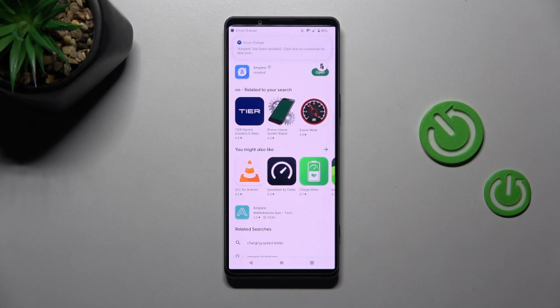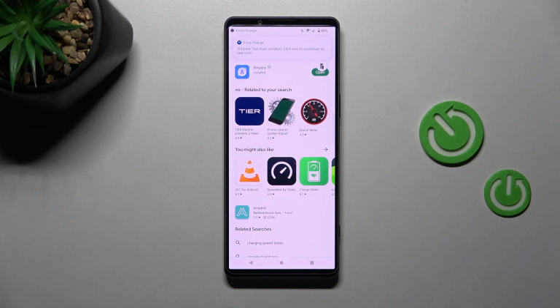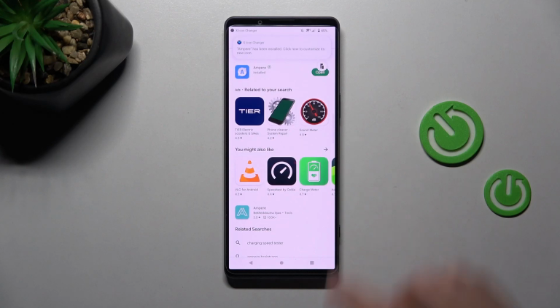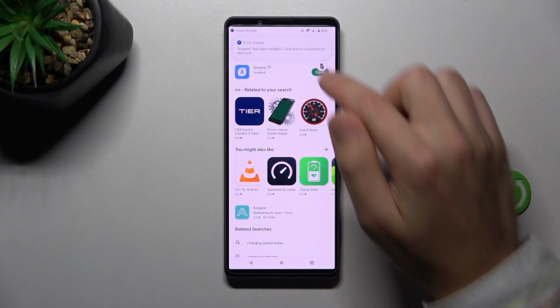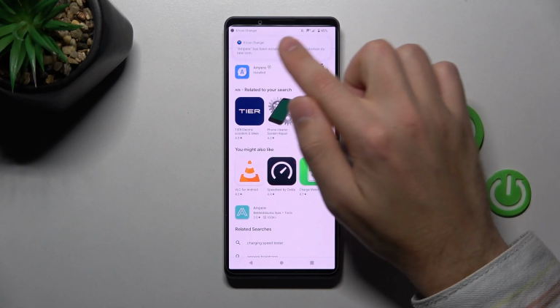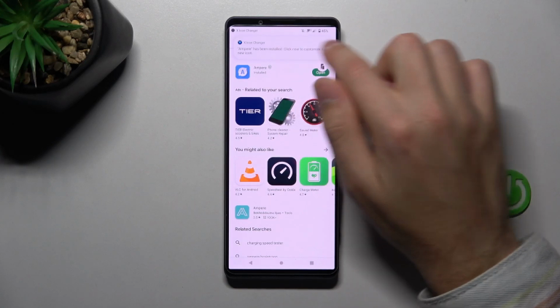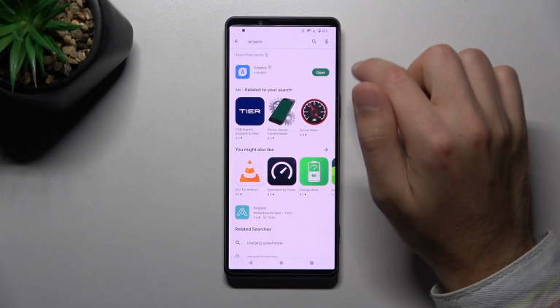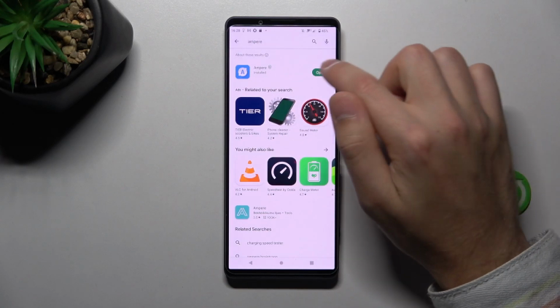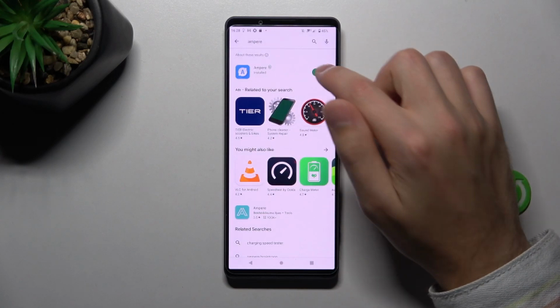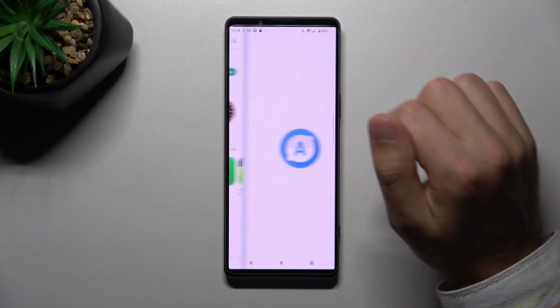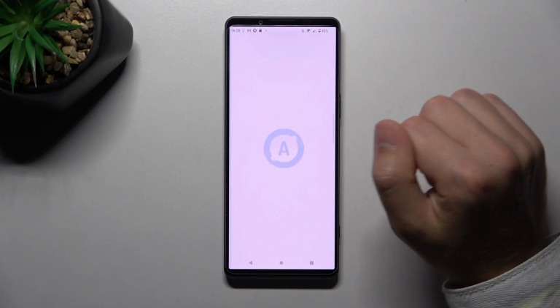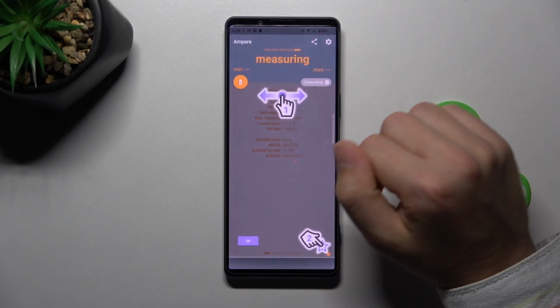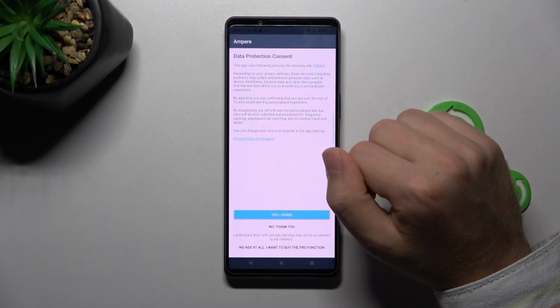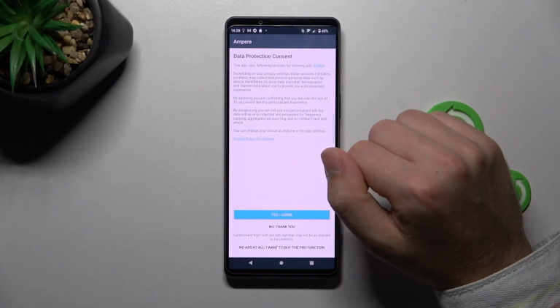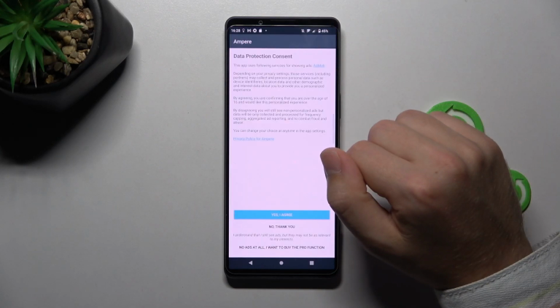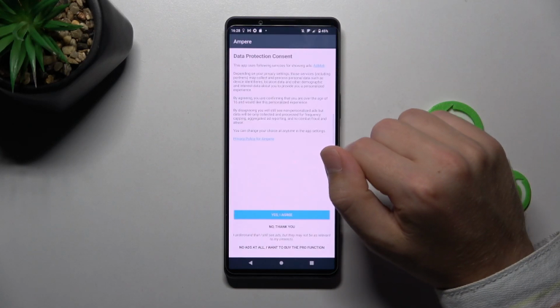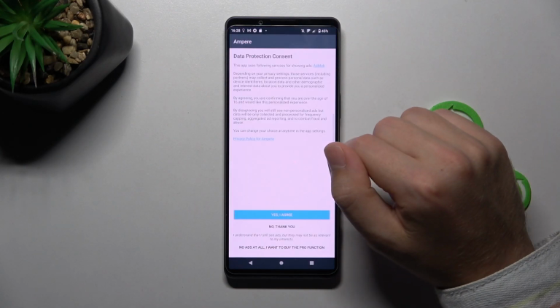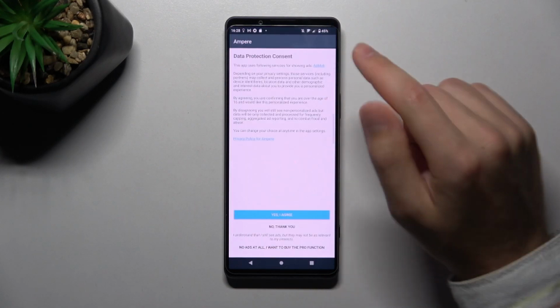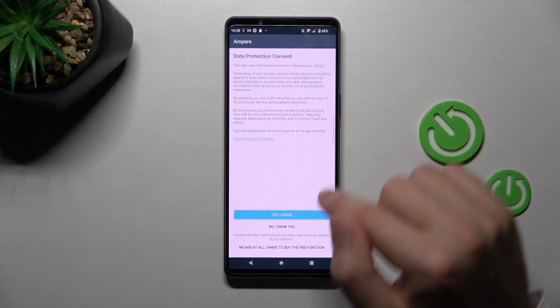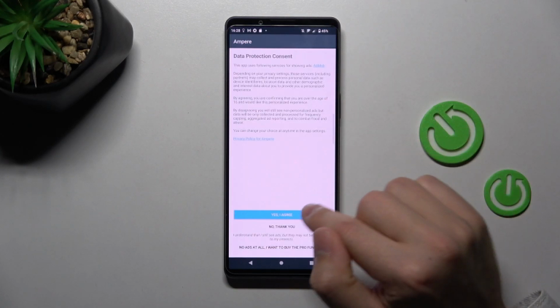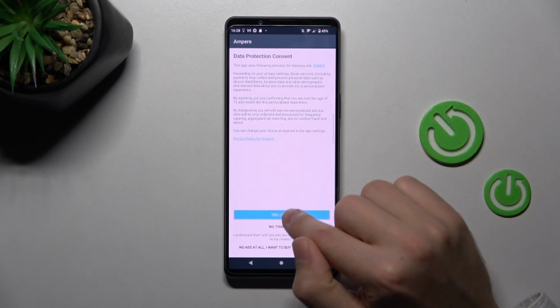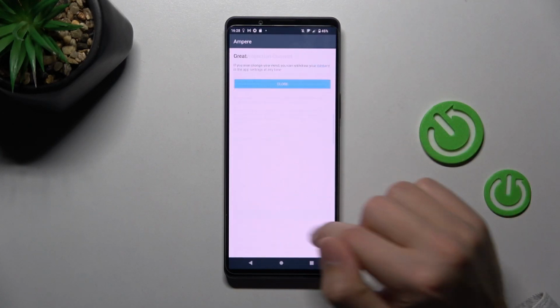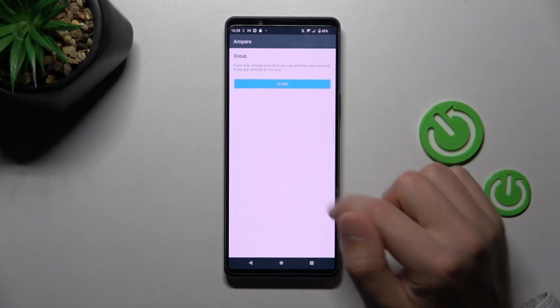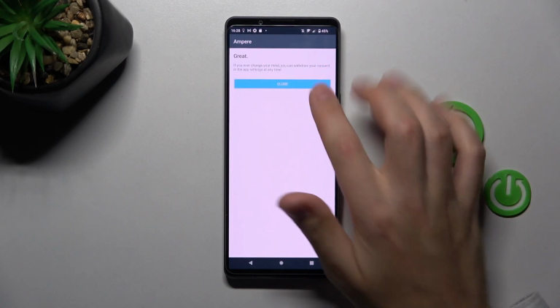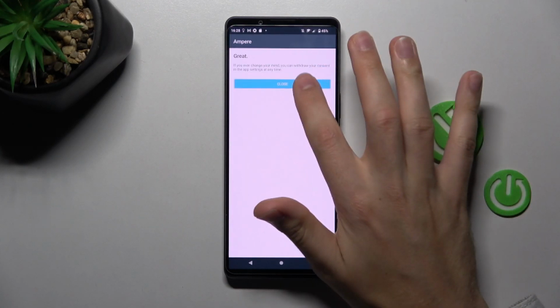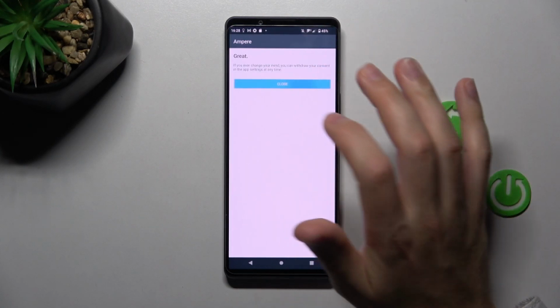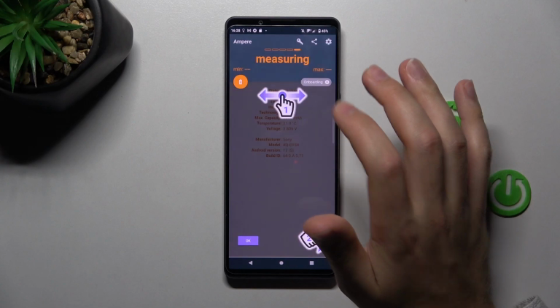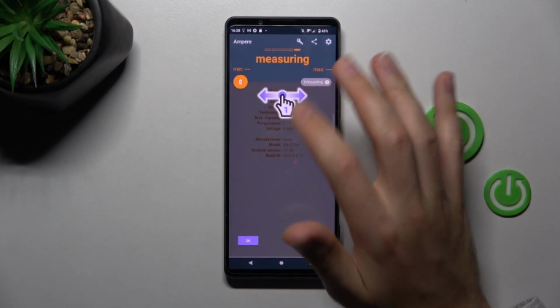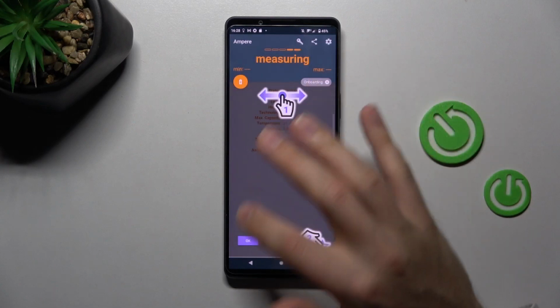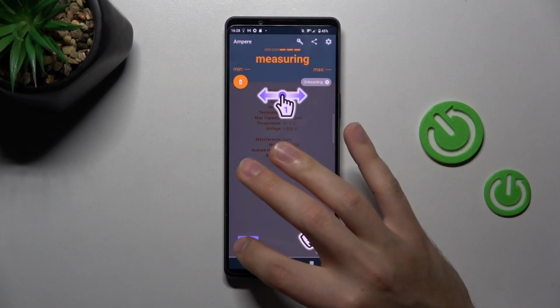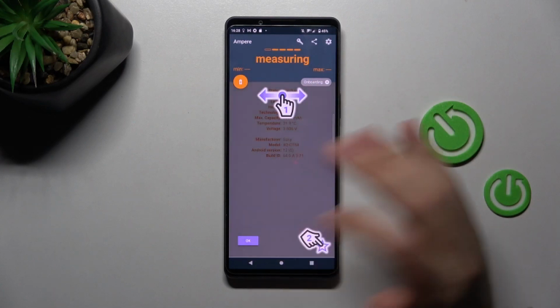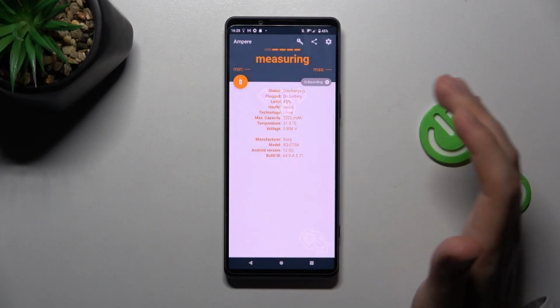Now tap Open. Then tap Yes, Agree, Close, and OK to get through the initial prompts.